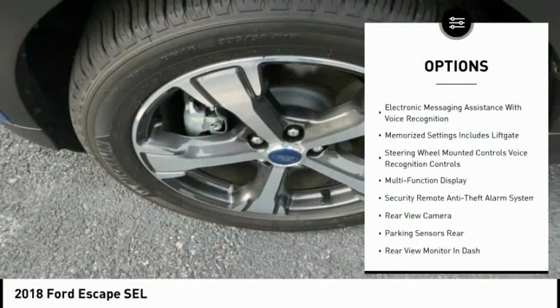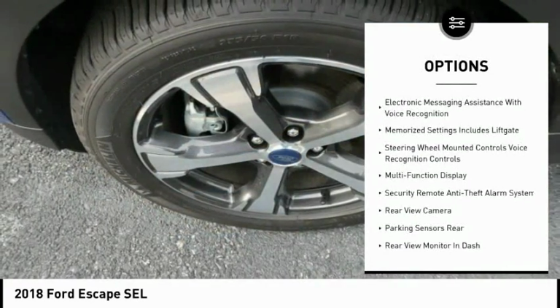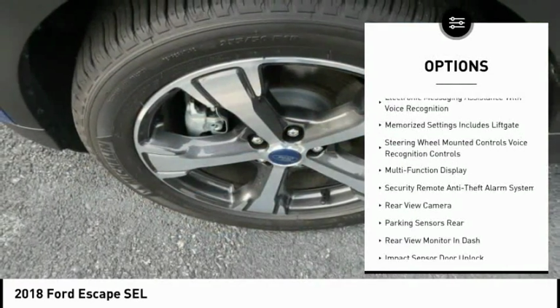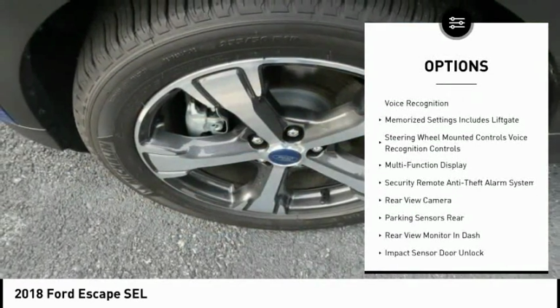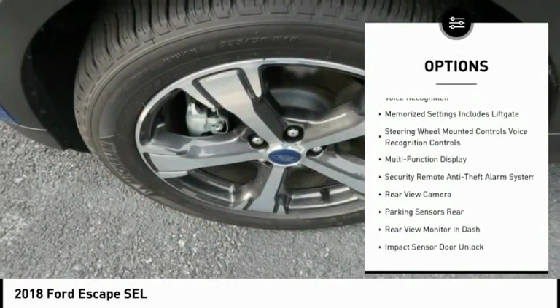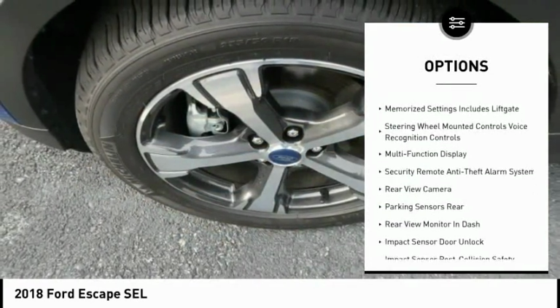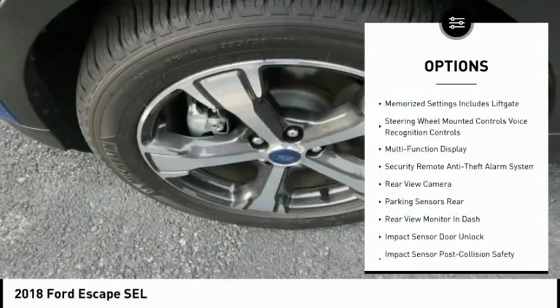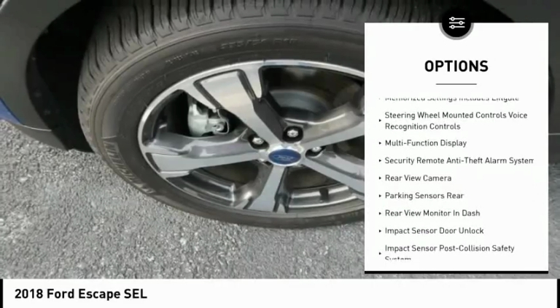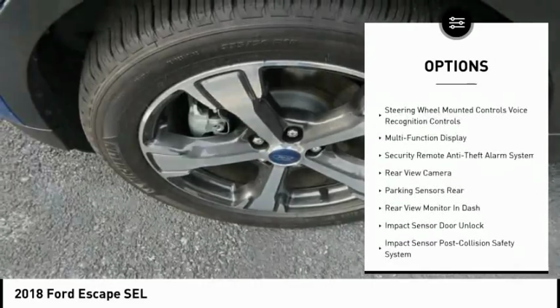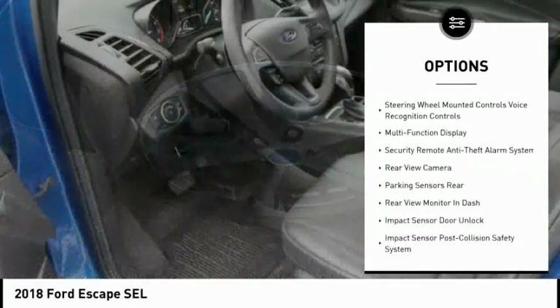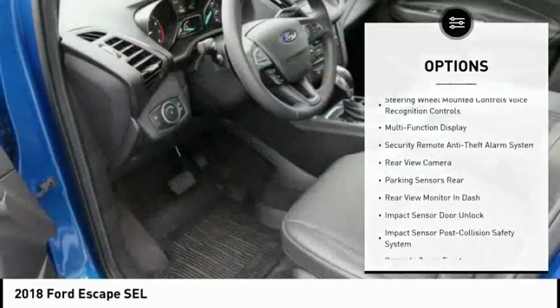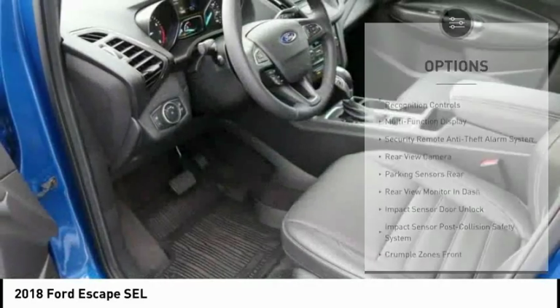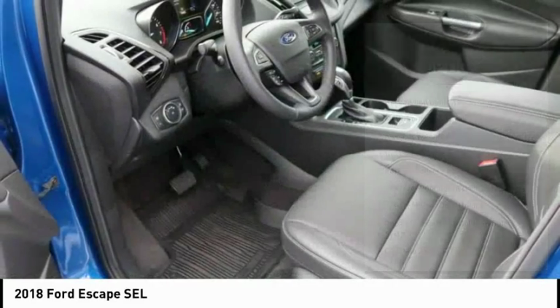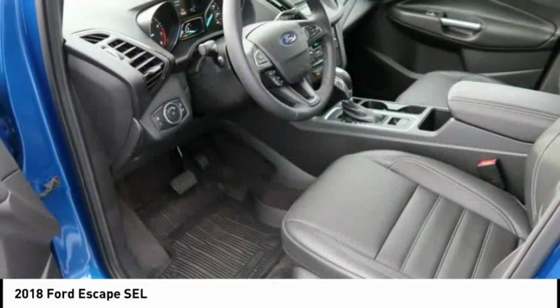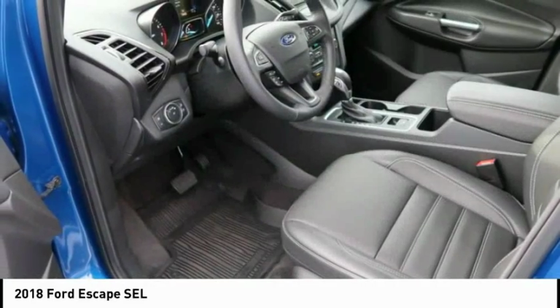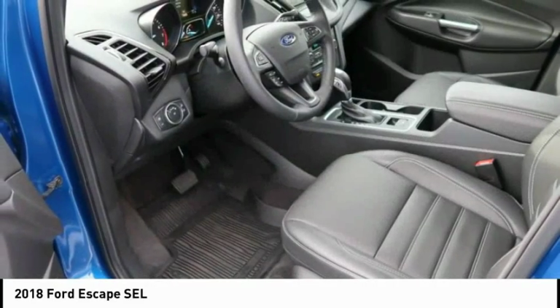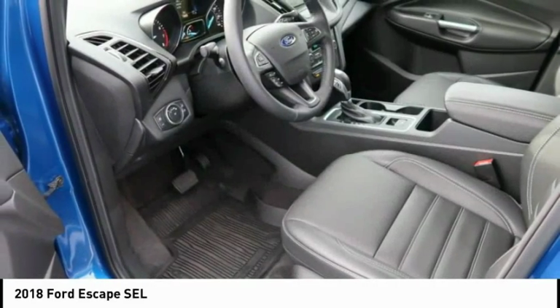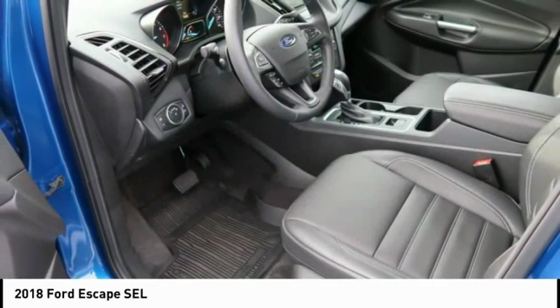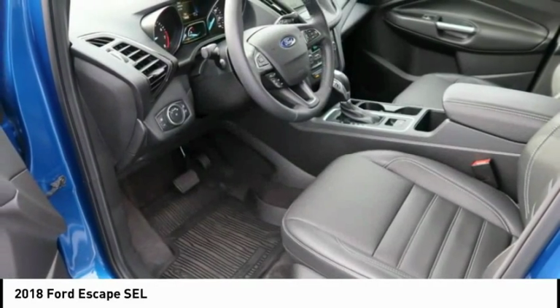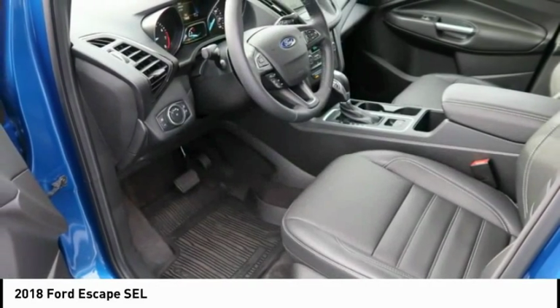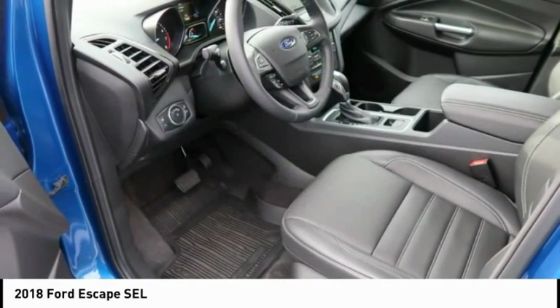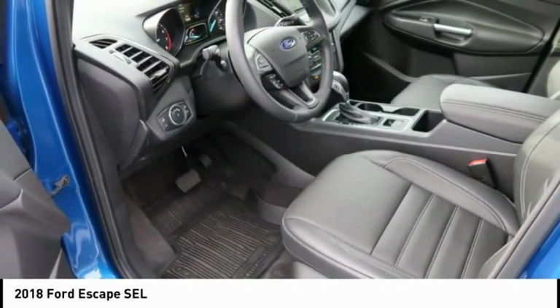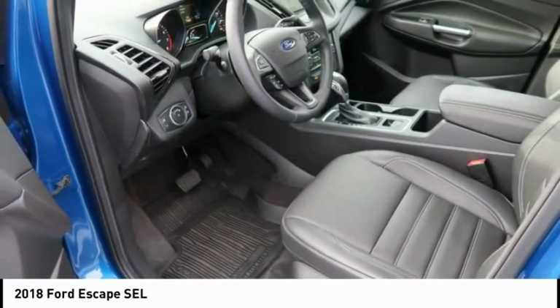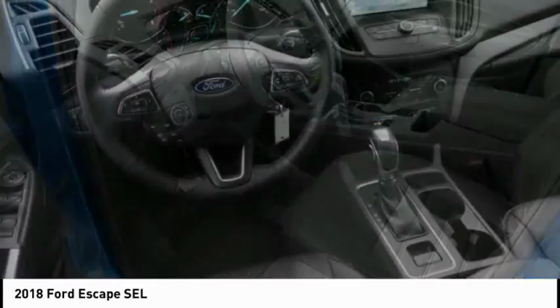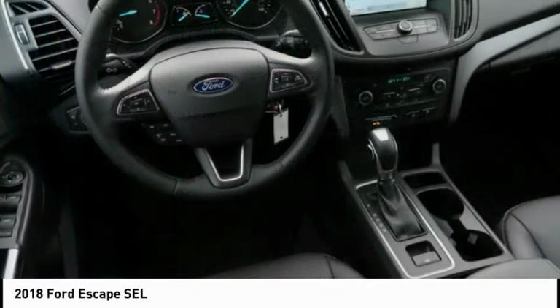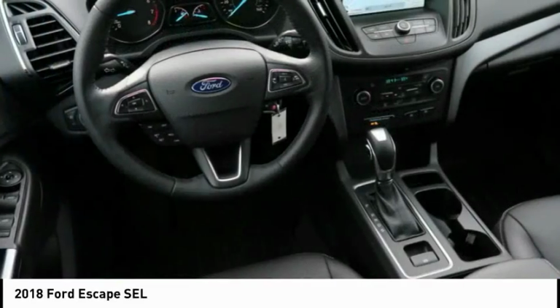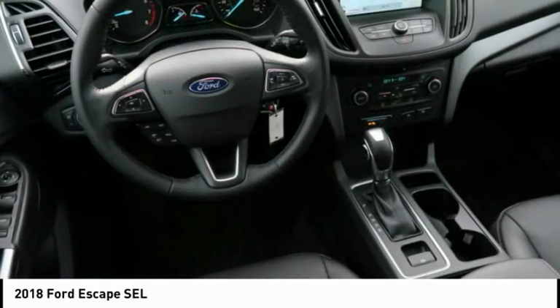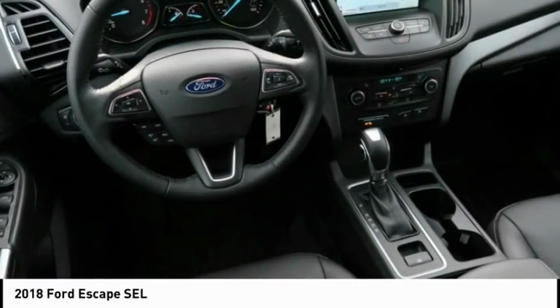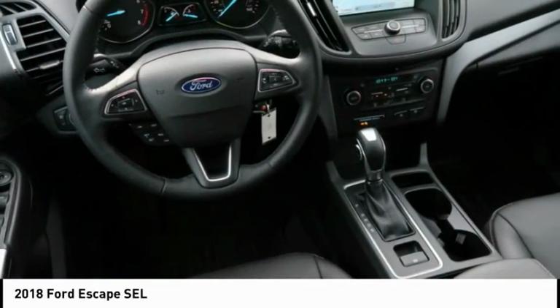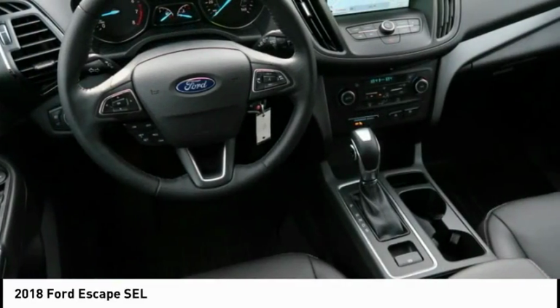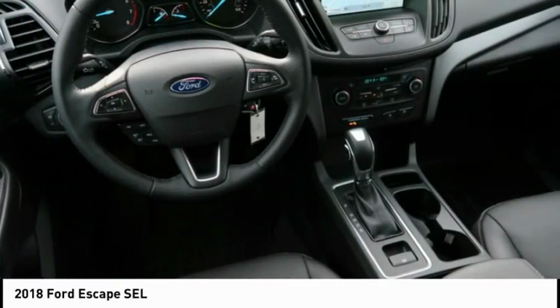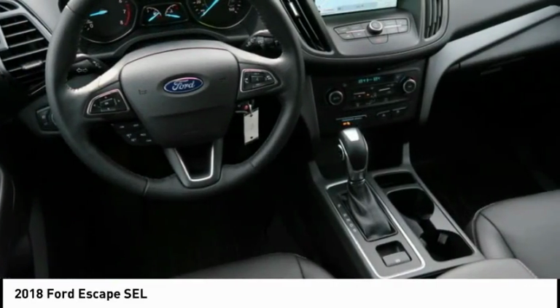Traction control, stability control, heated seats, cruise control, audio, internet radio, Pandora.